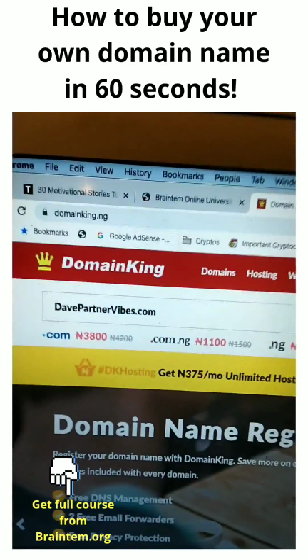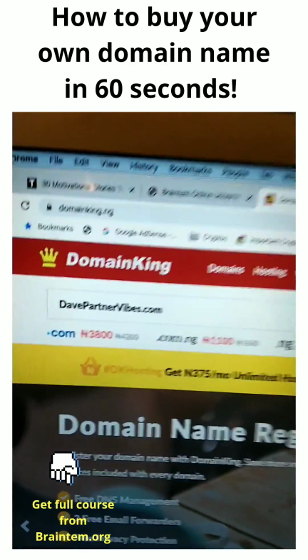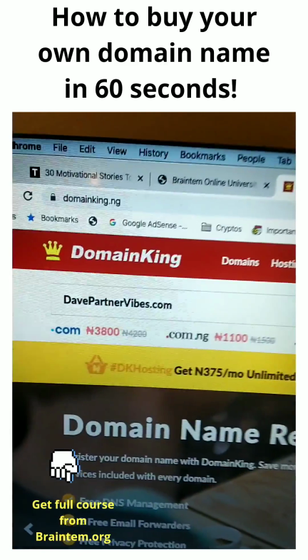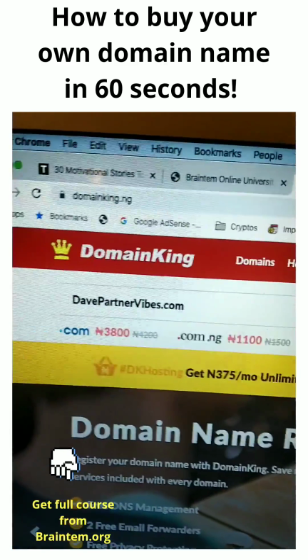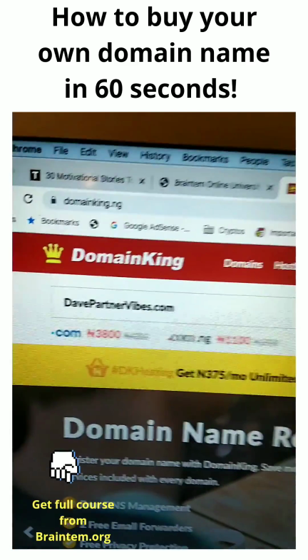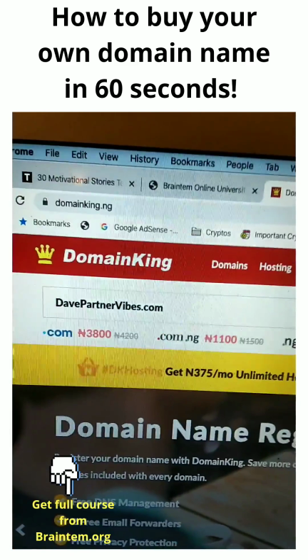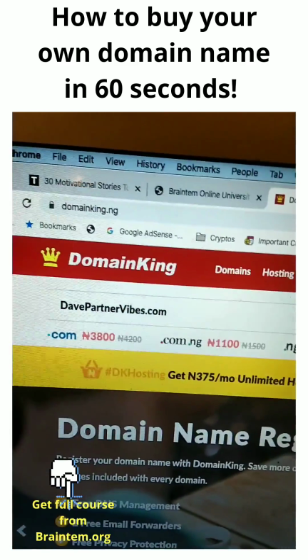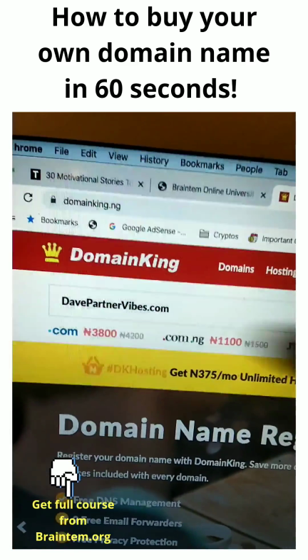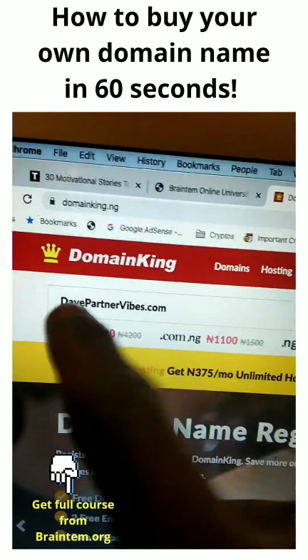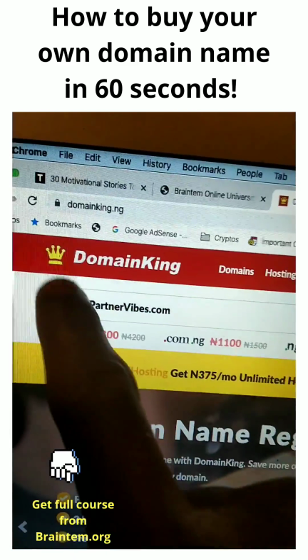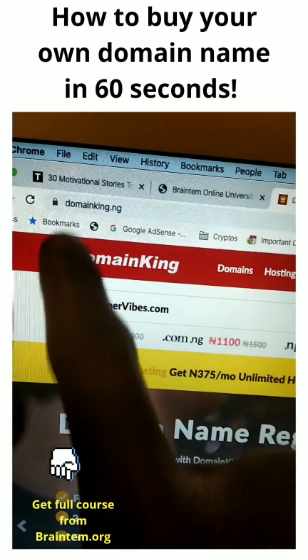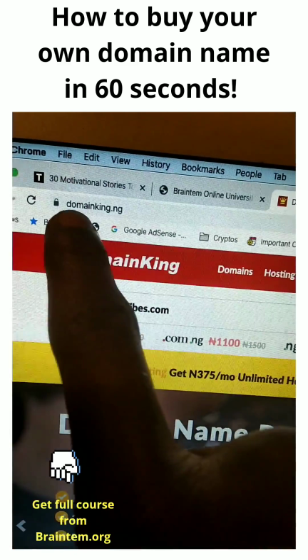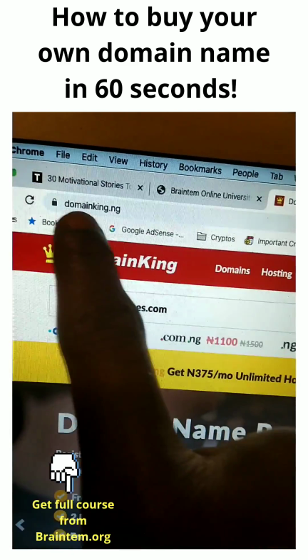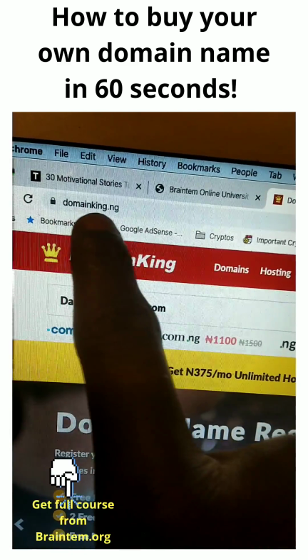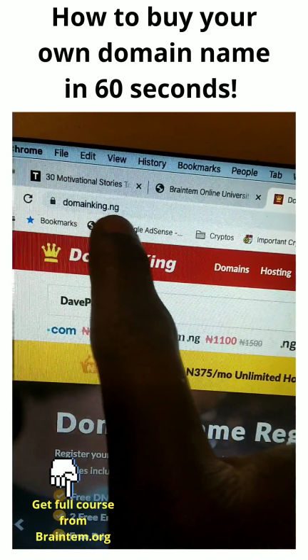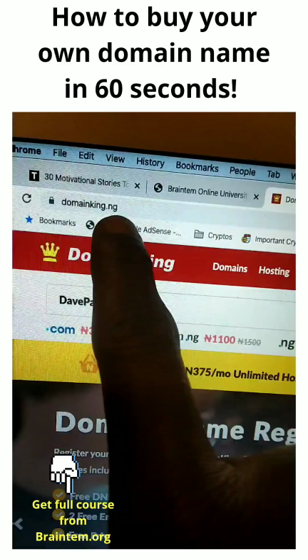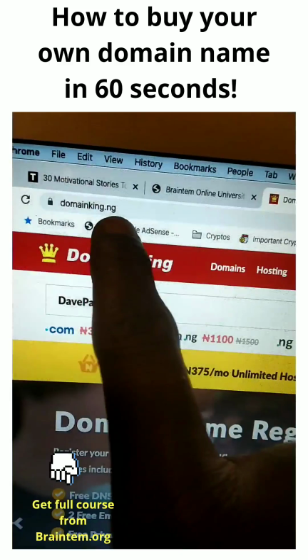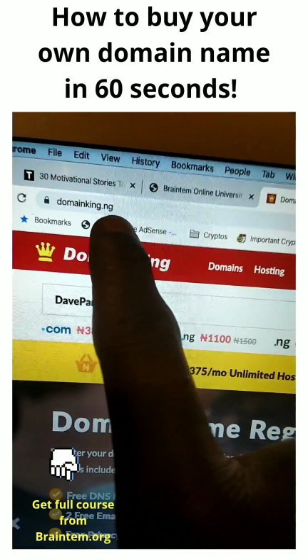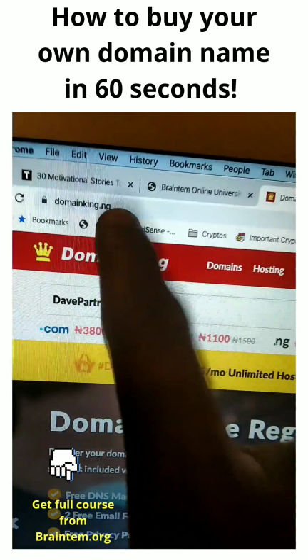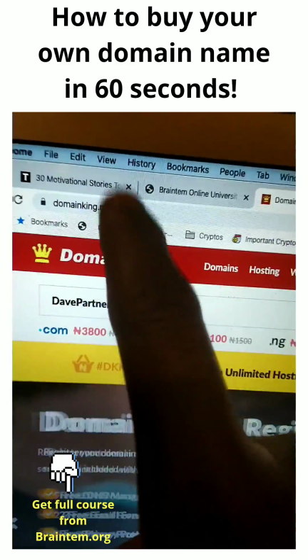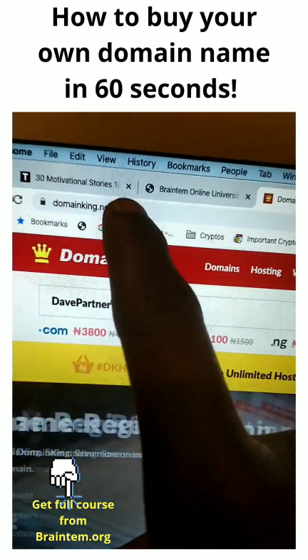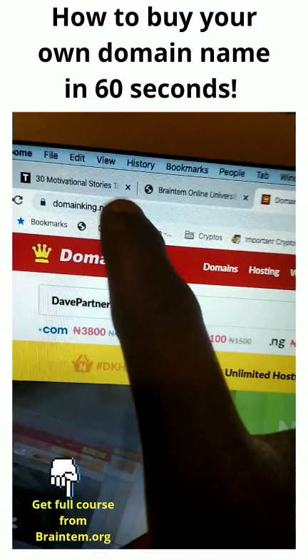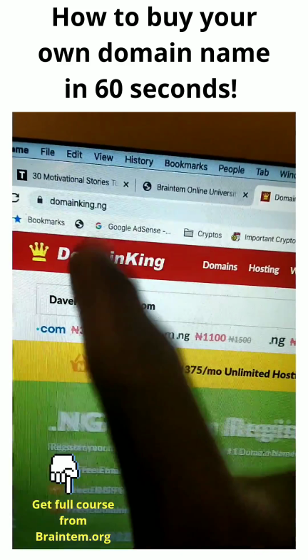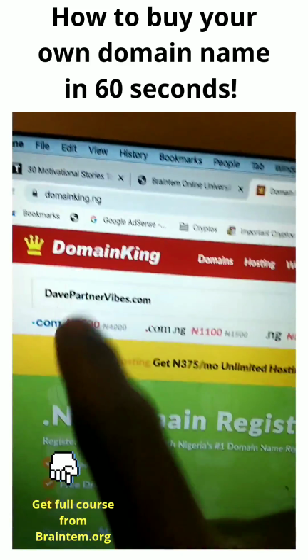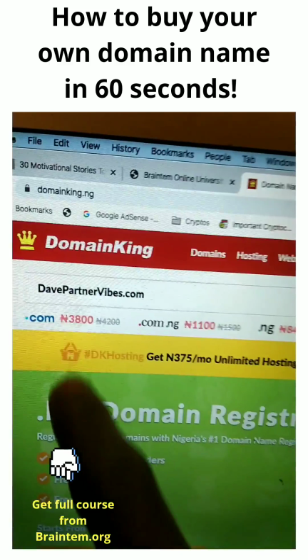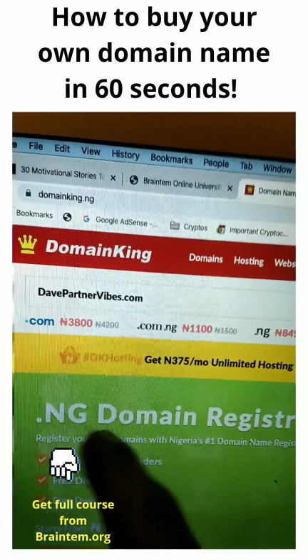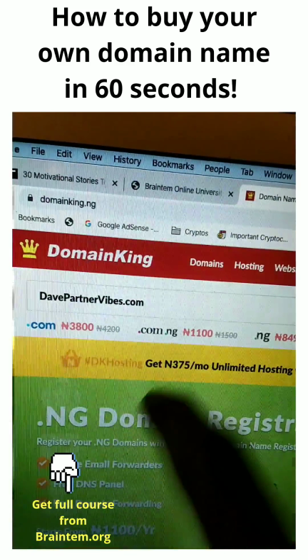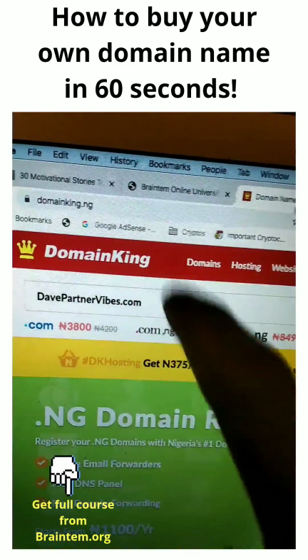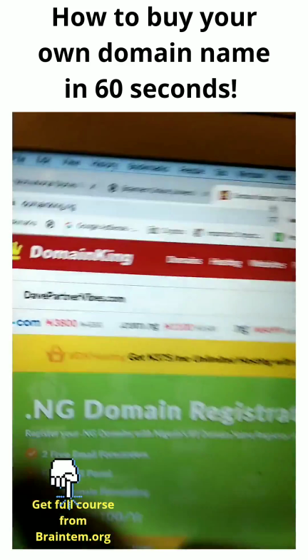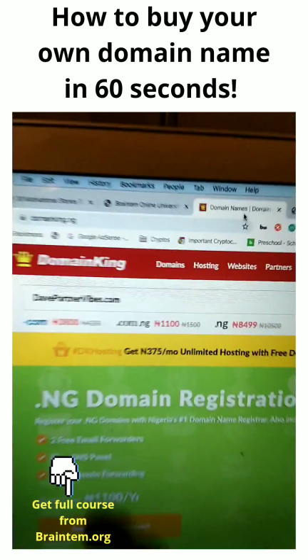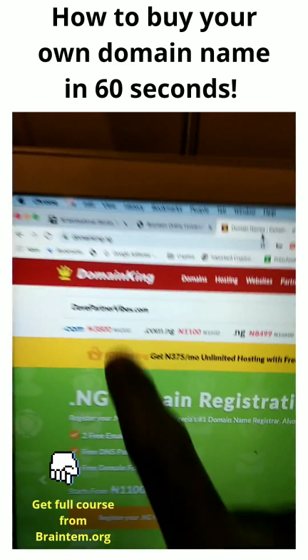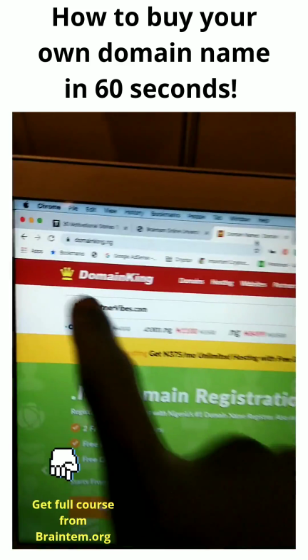Look at this. Just visit domainking.ng. I'm not affiliated with them, but they sell domain names.